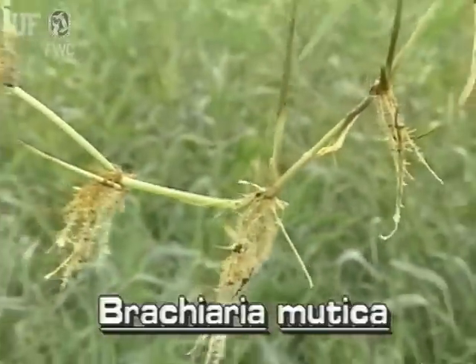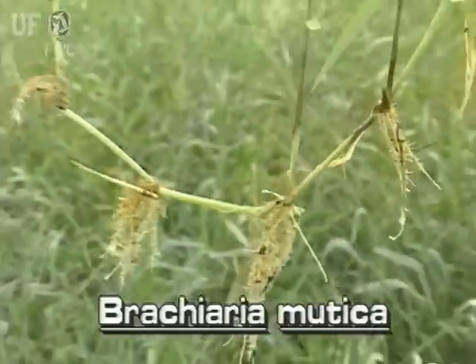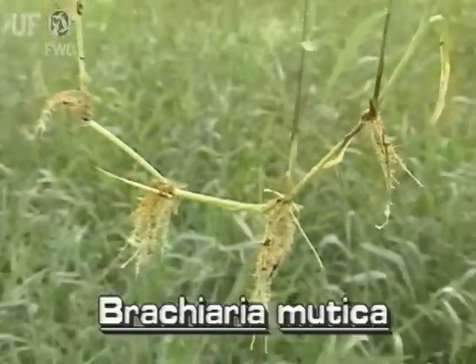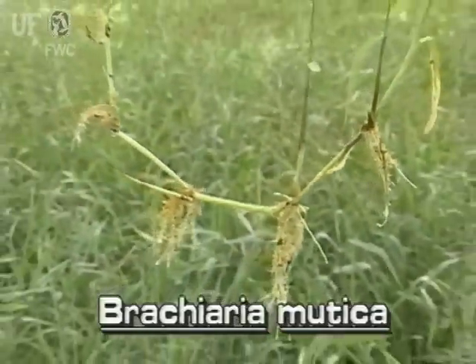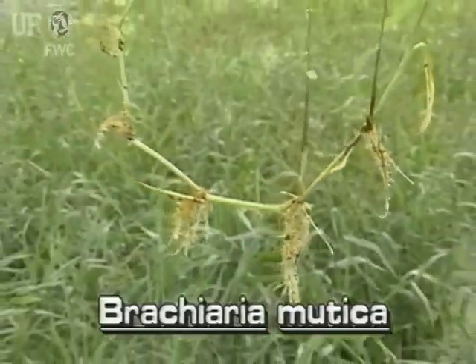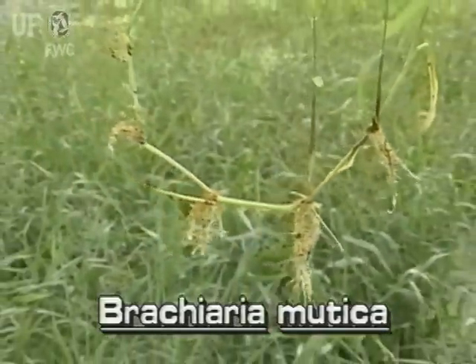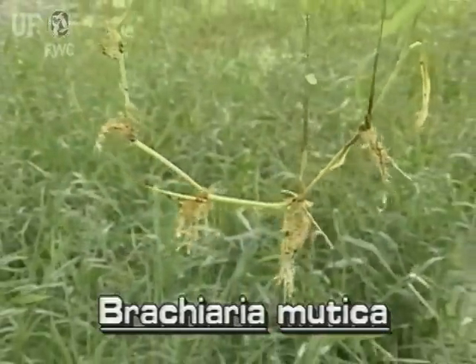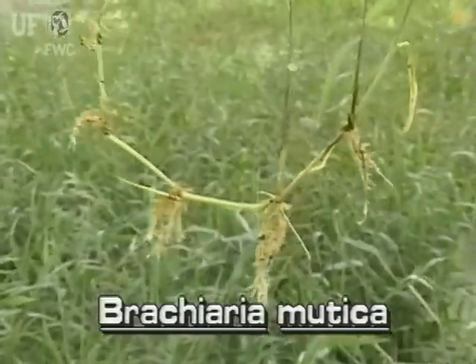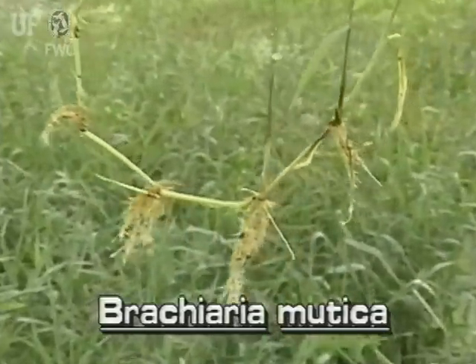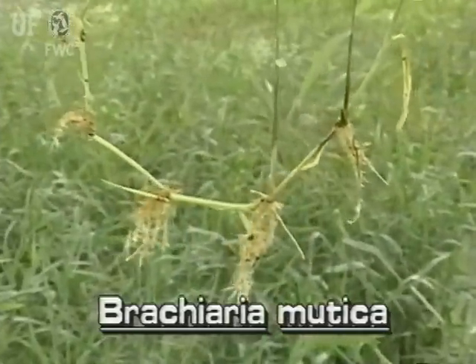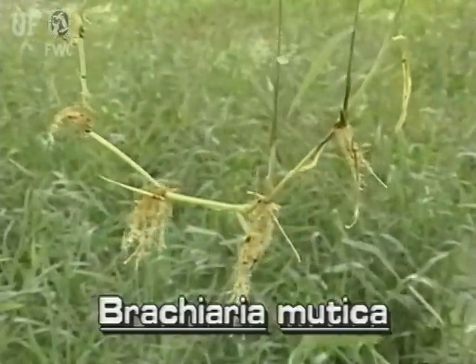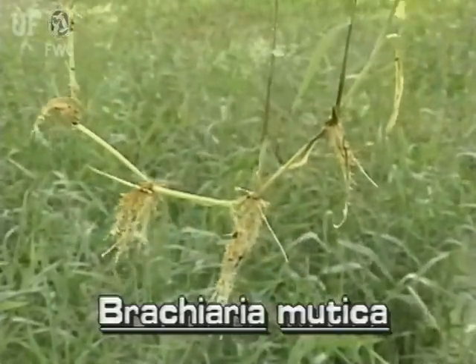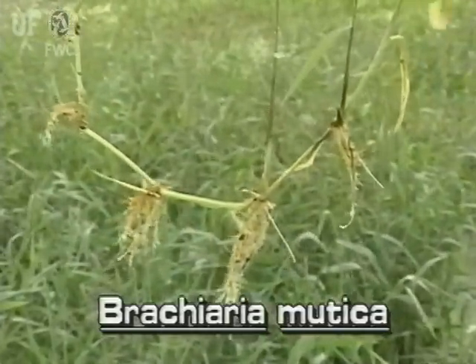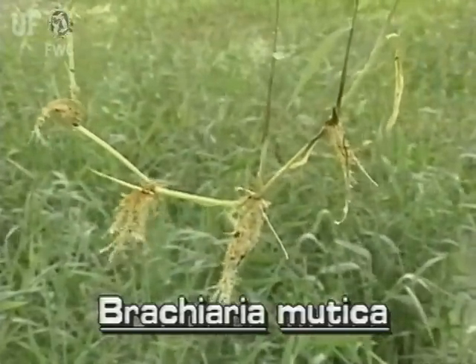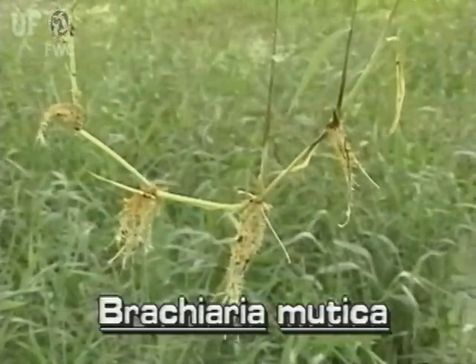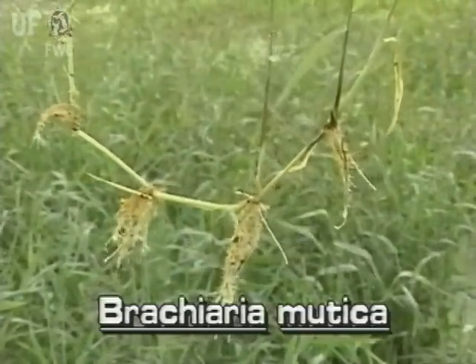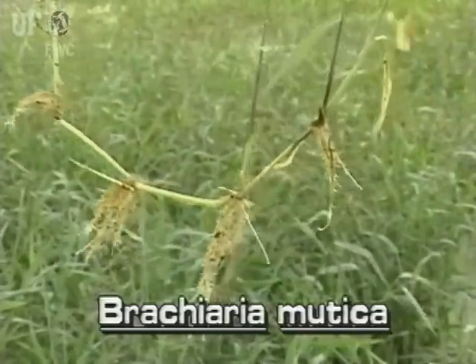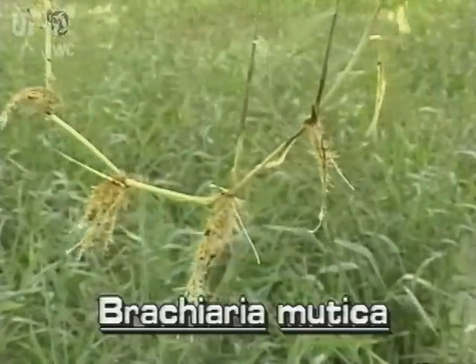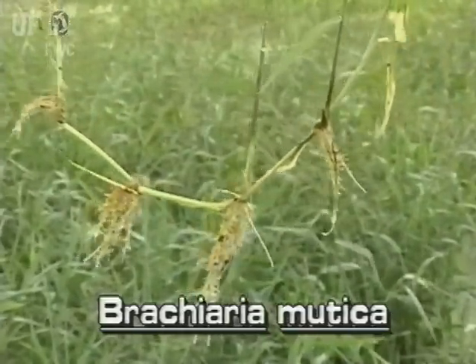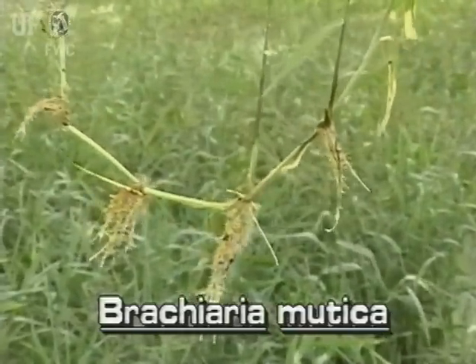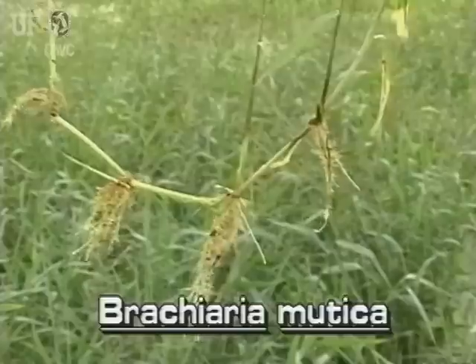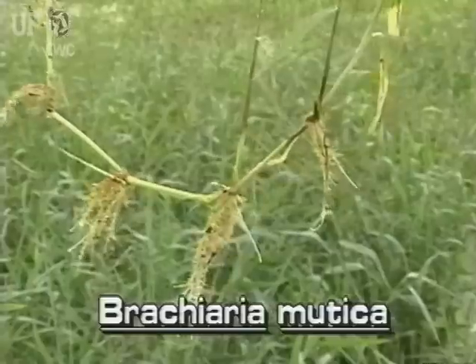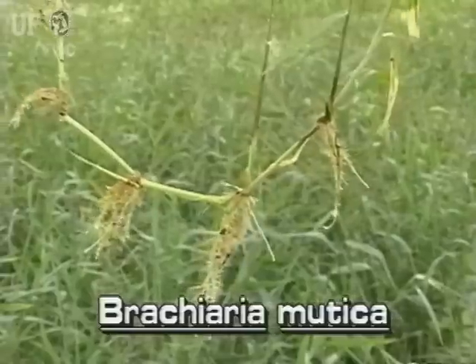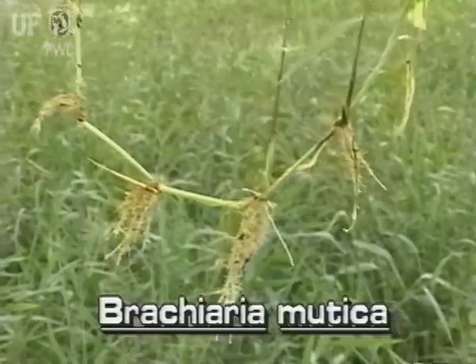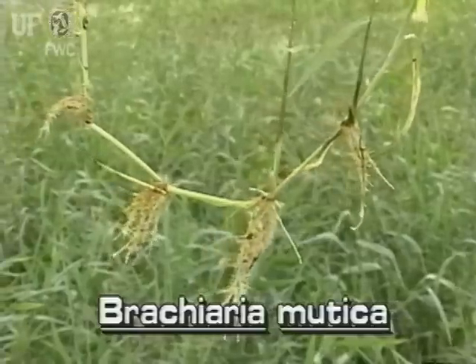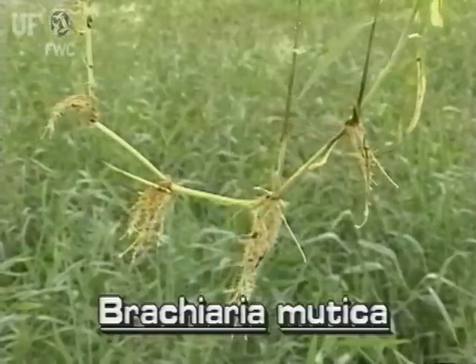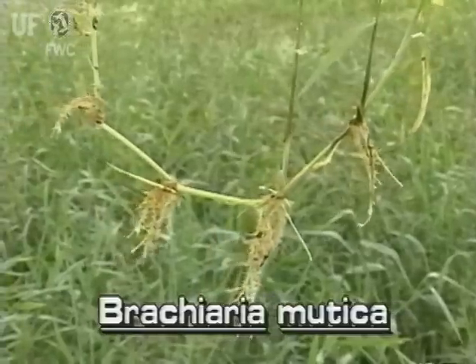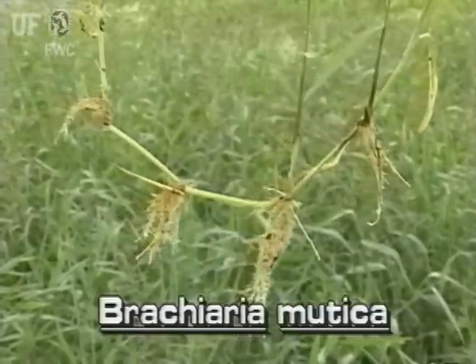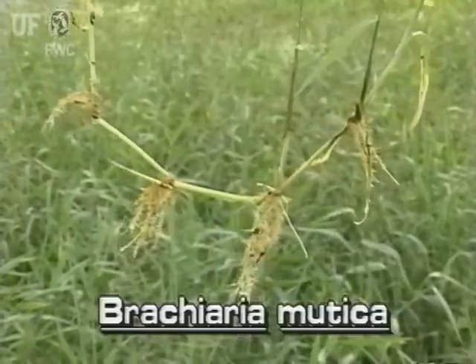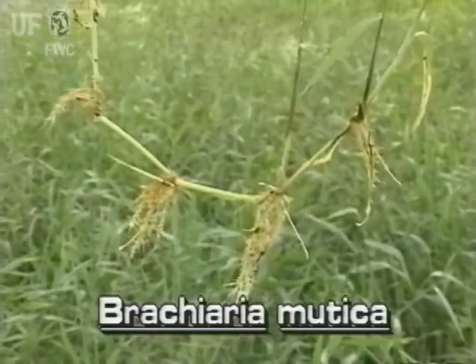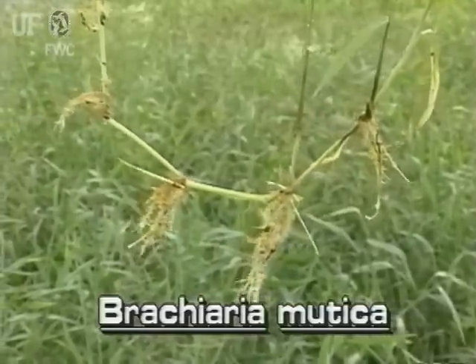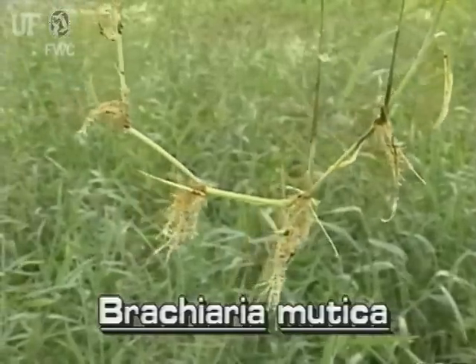Paragrass roots at the nodes of long creeping stolons. Its stems creep along the ground or across the water.